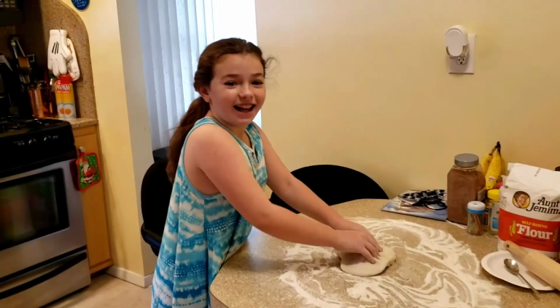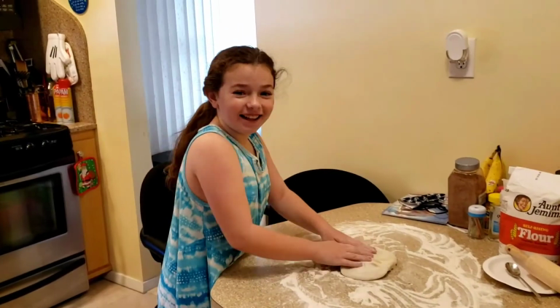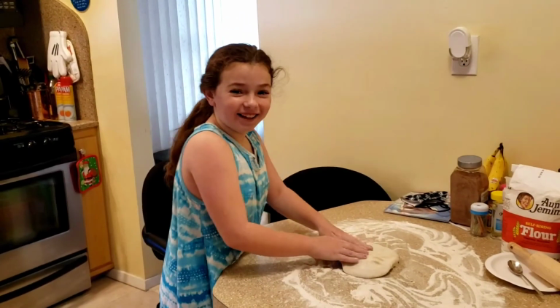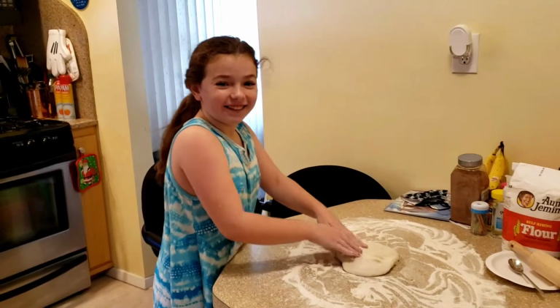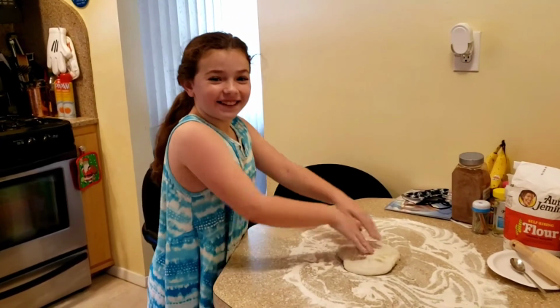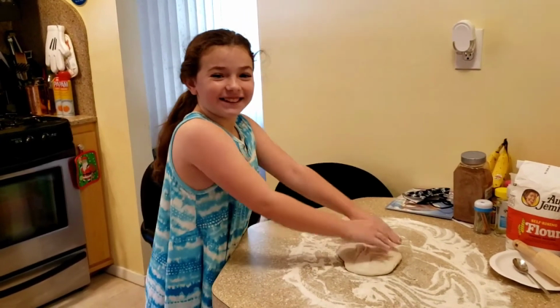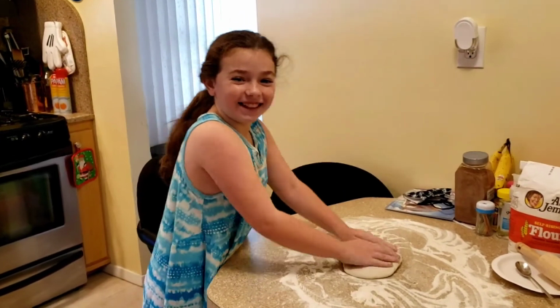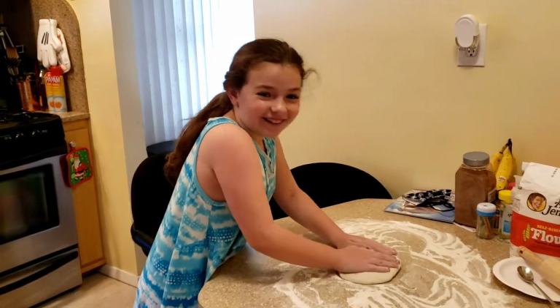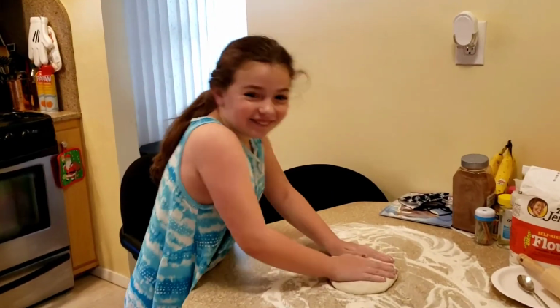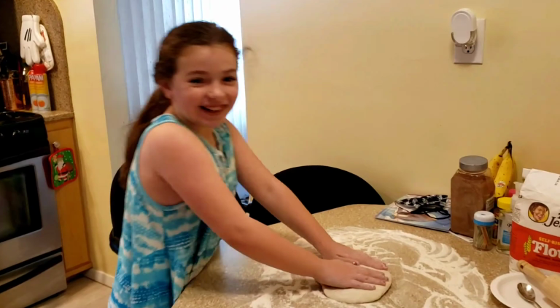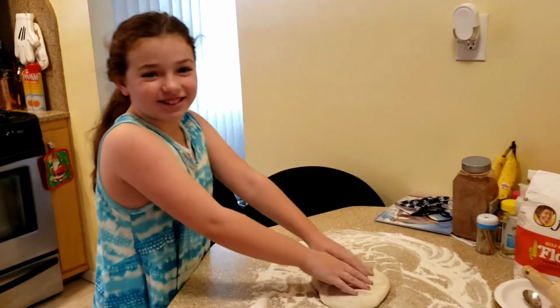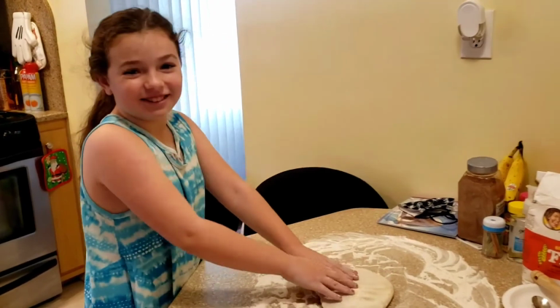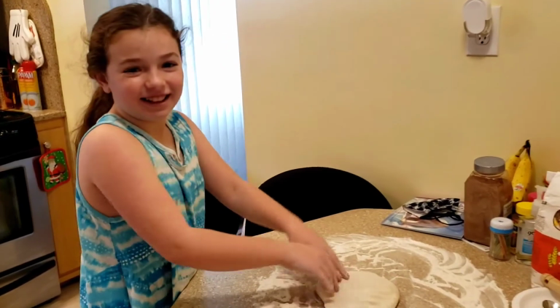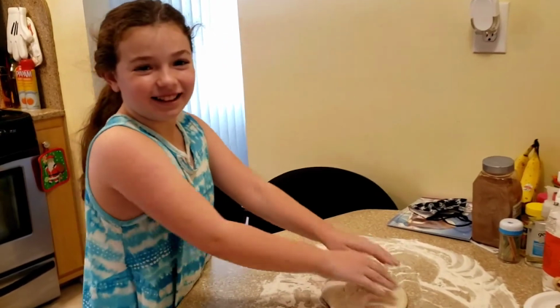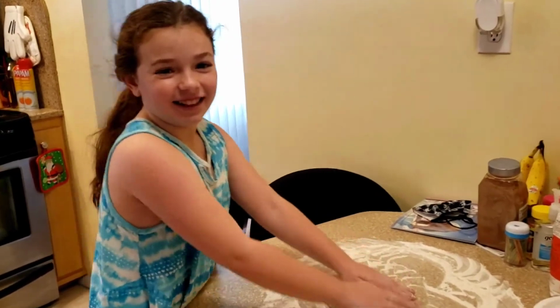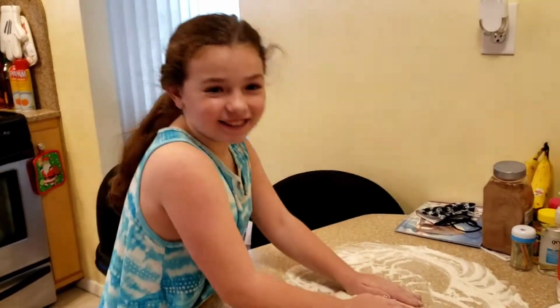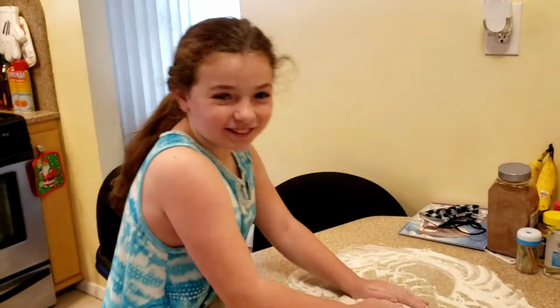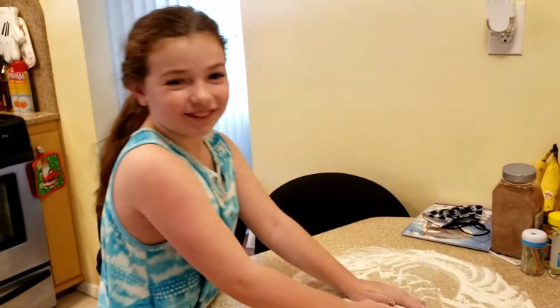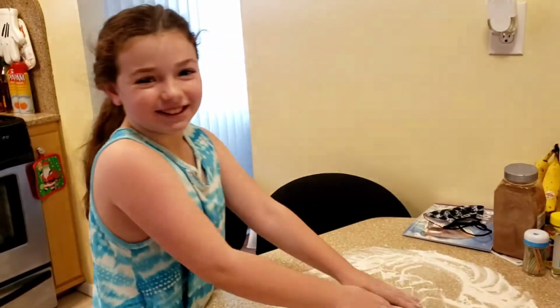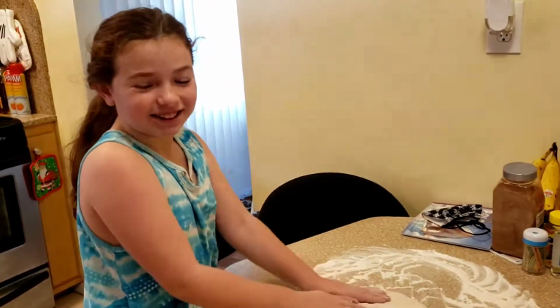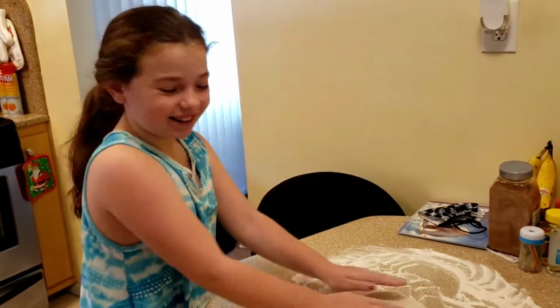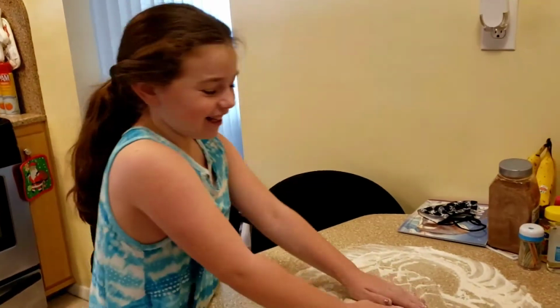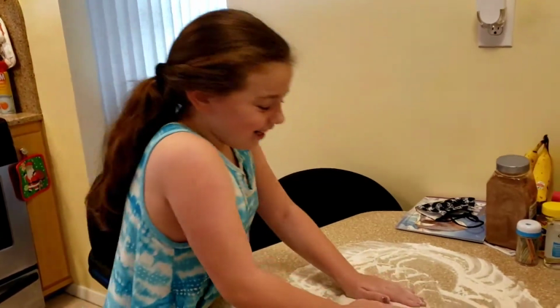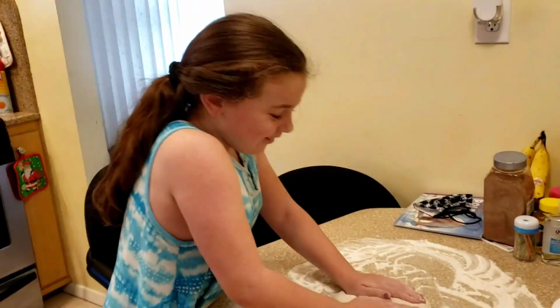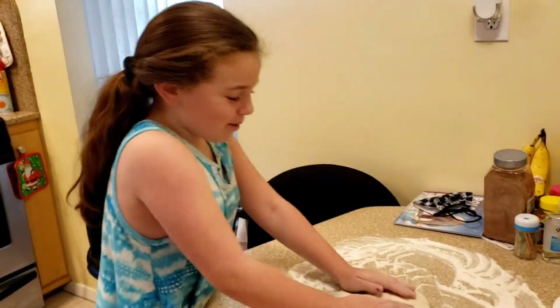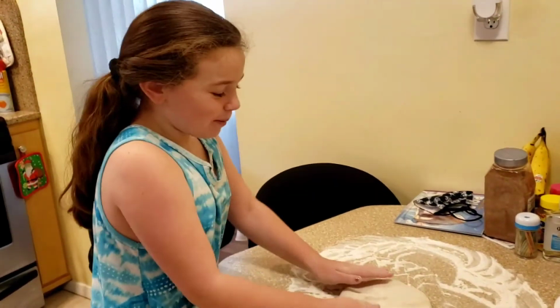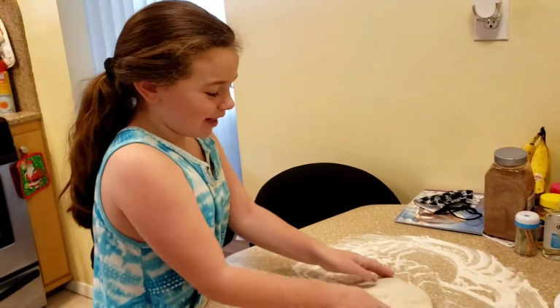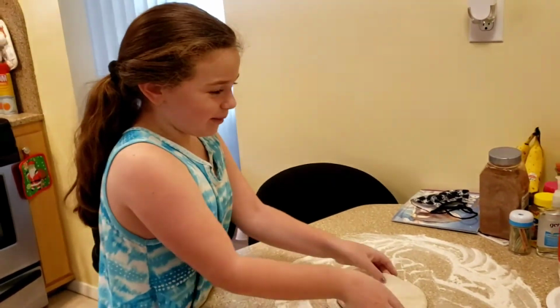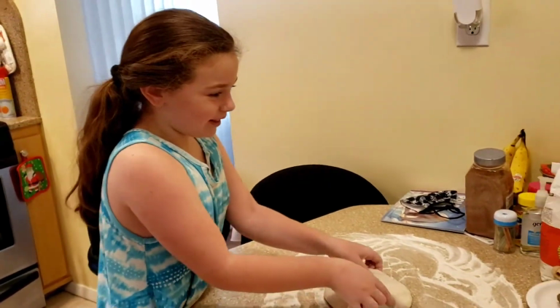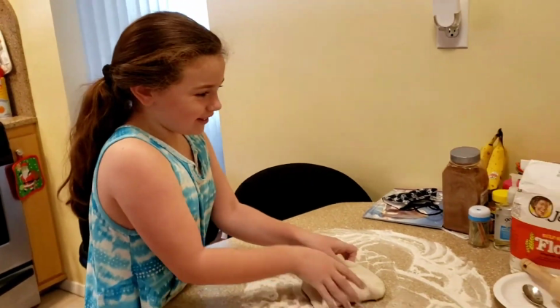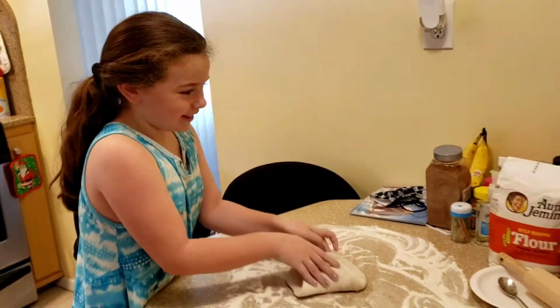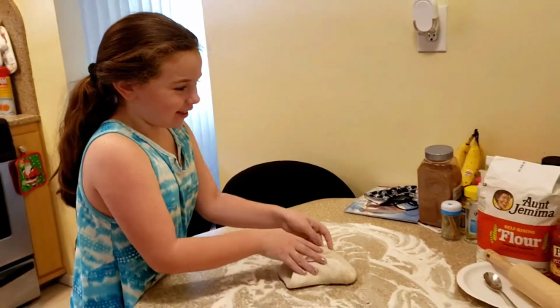Hello, didn't see you there. My name is Courtney and this is Courtney's Kitchen. We'll be making features today.